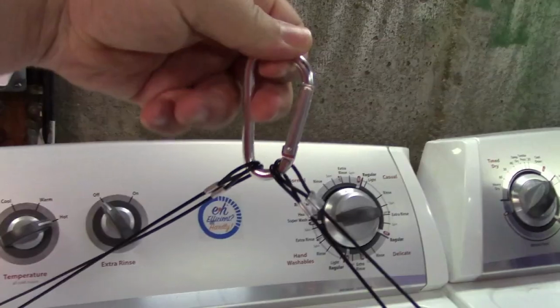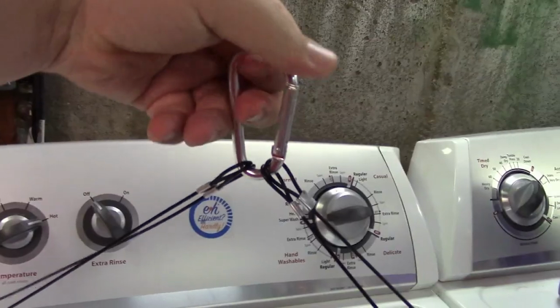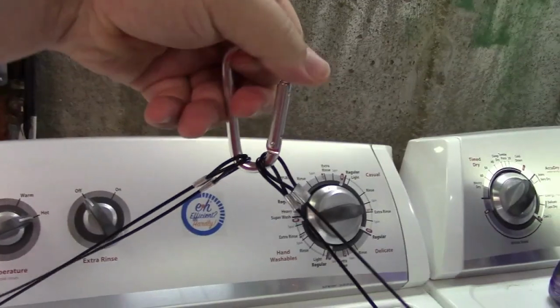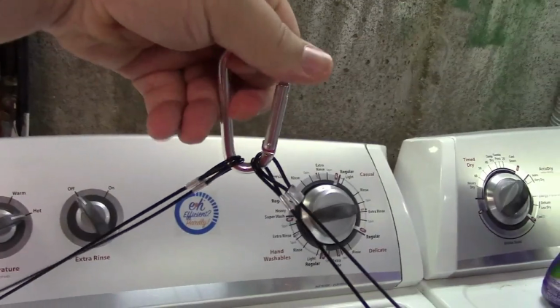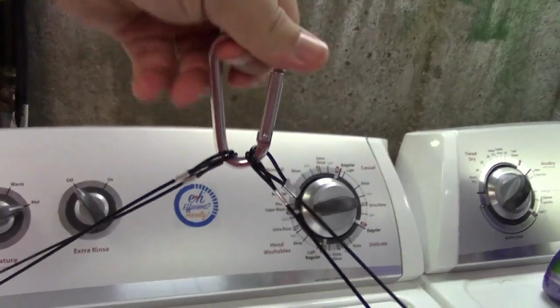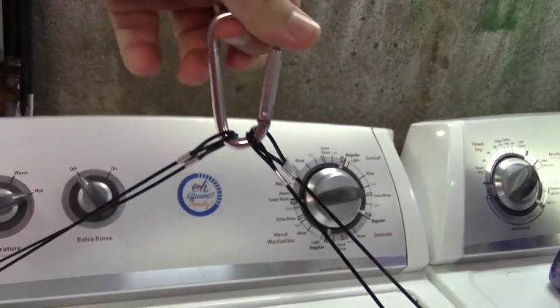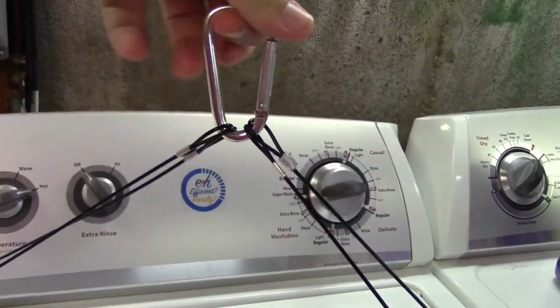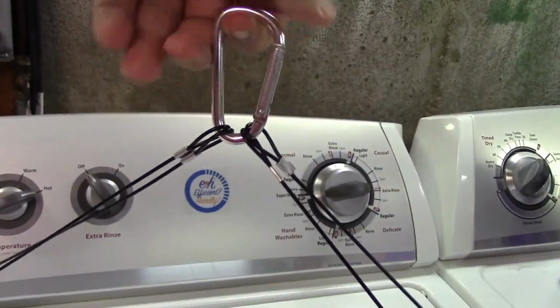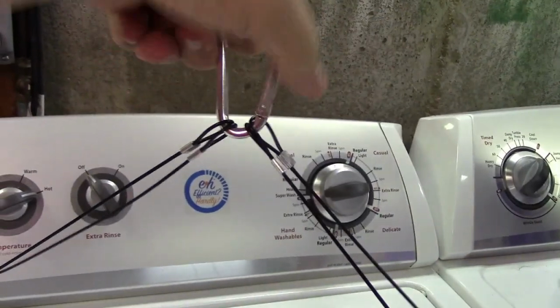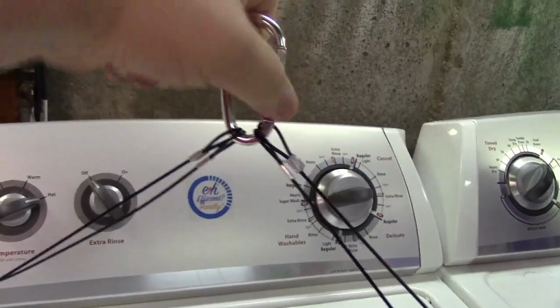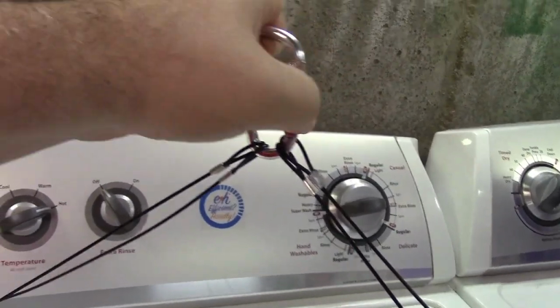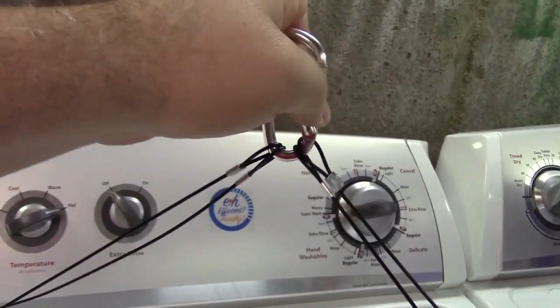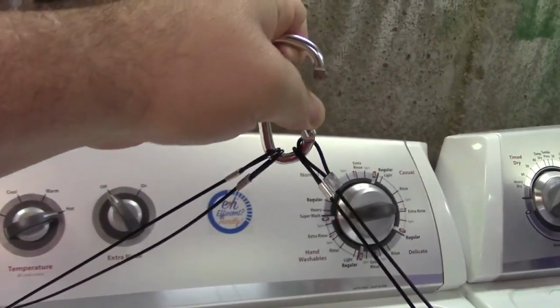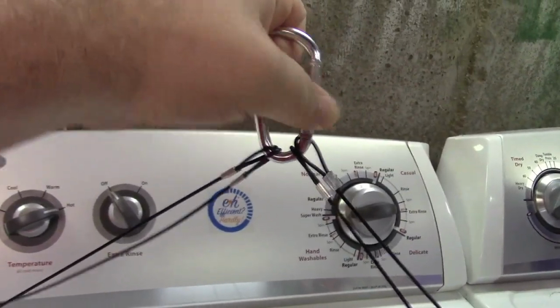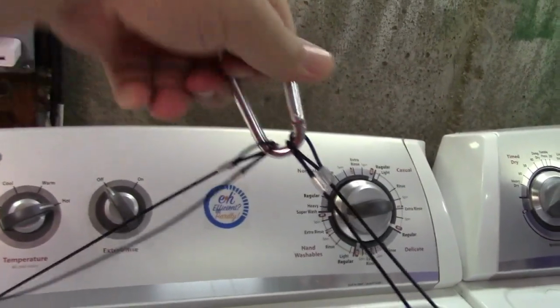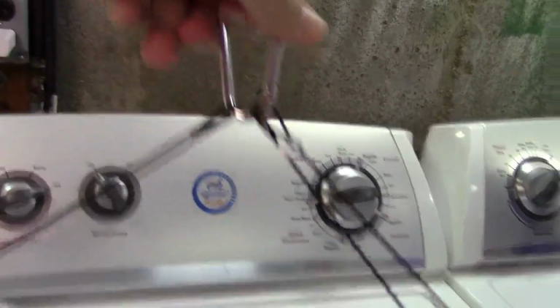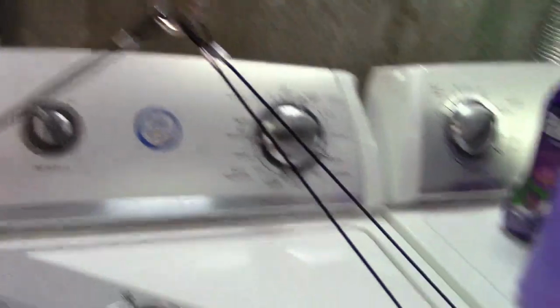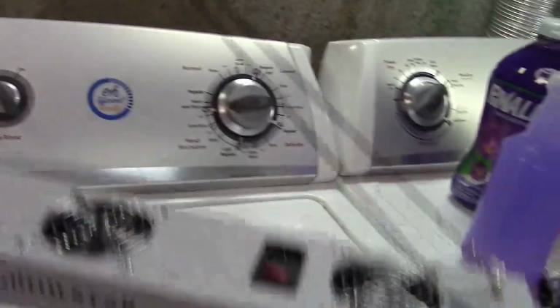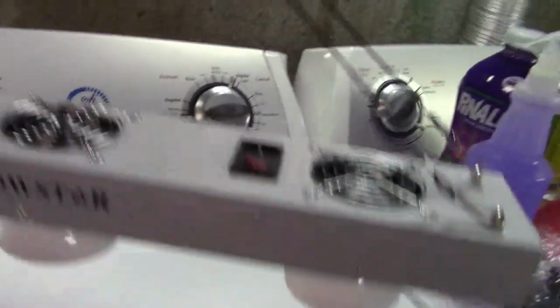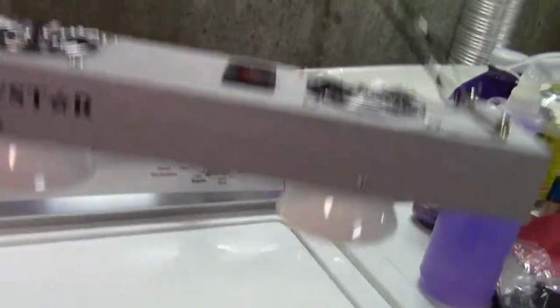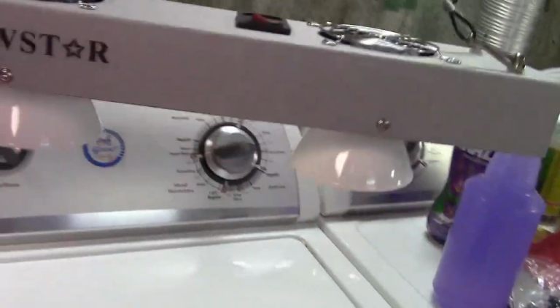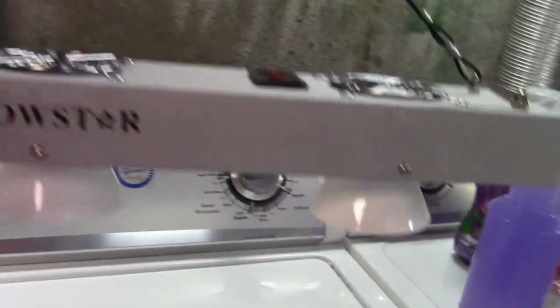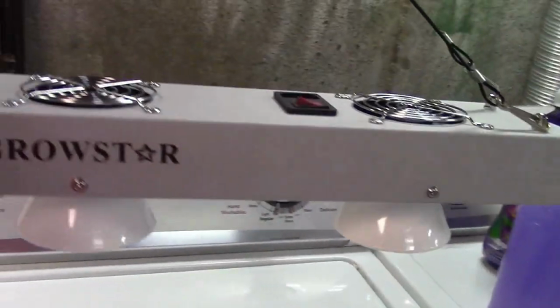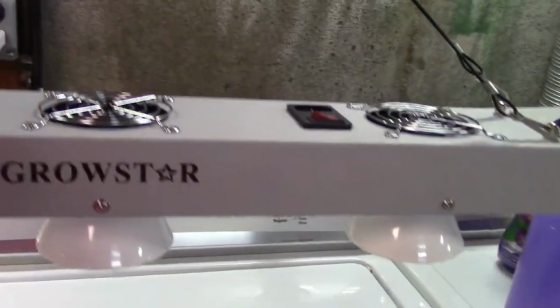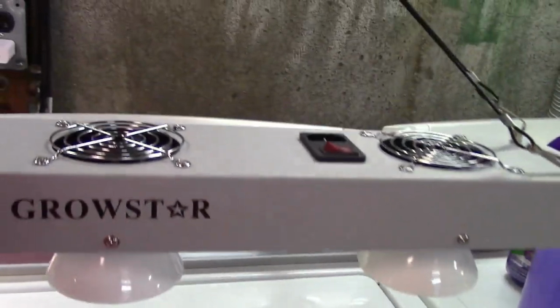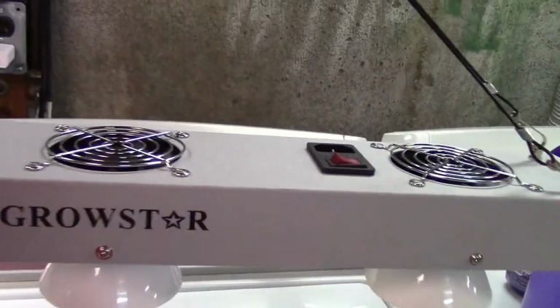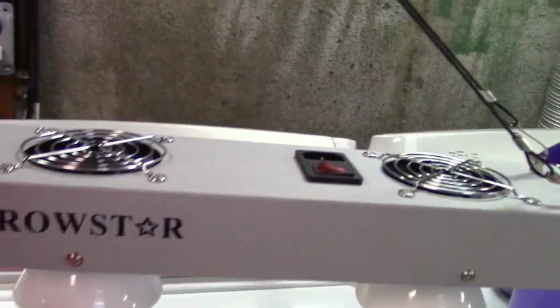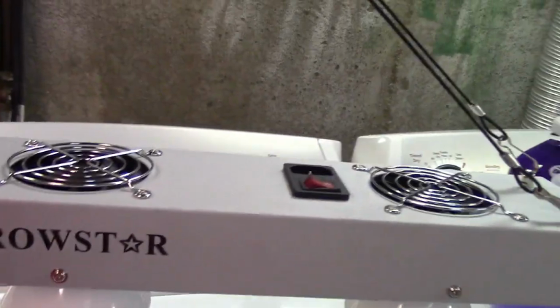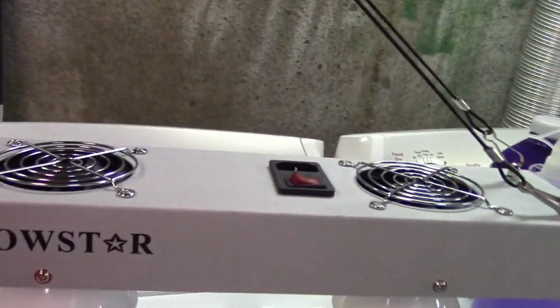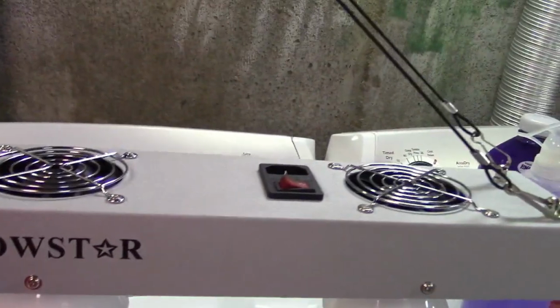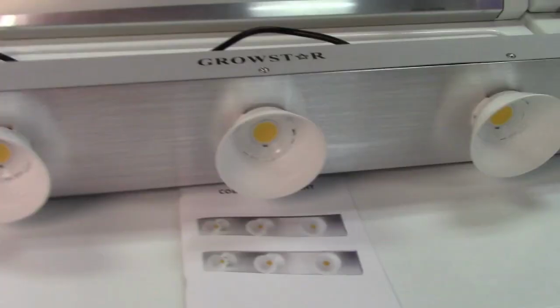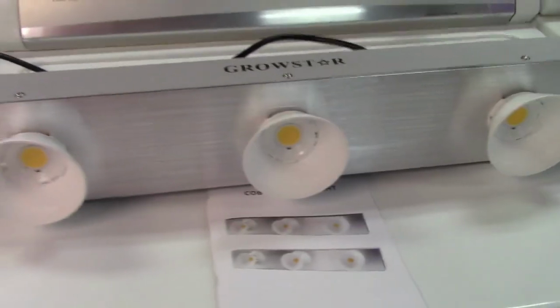The hanger would go something like this. It has a carabiner on it and you can see how that lifts up just like that.